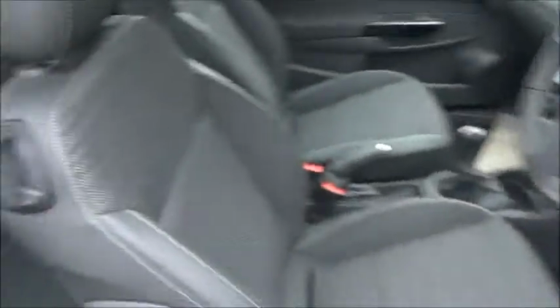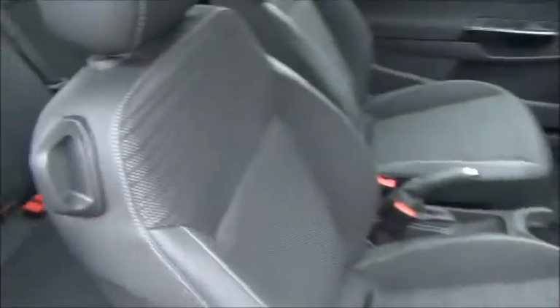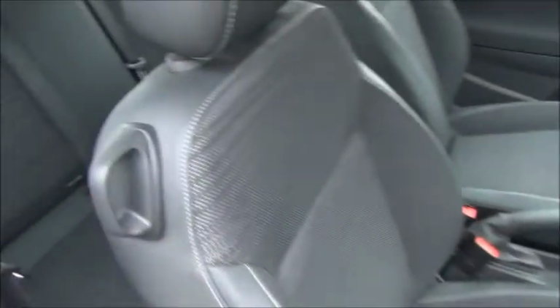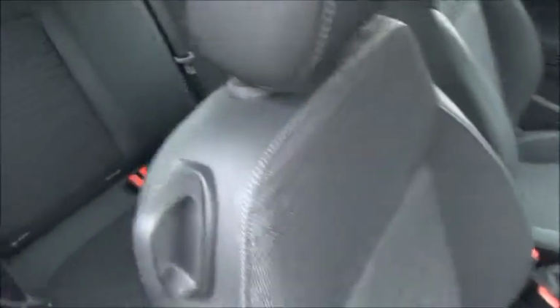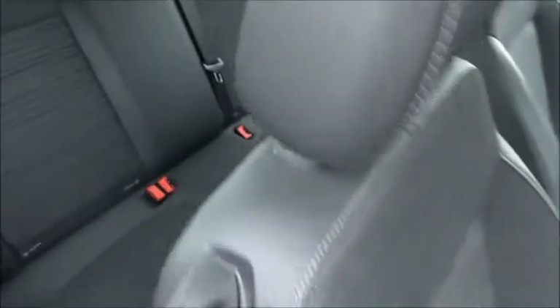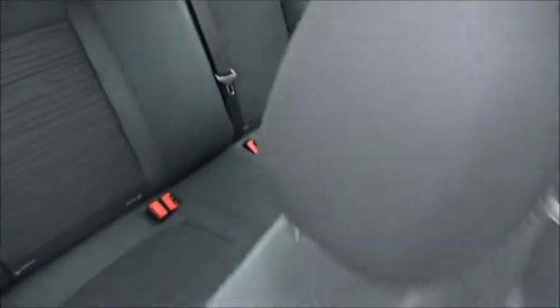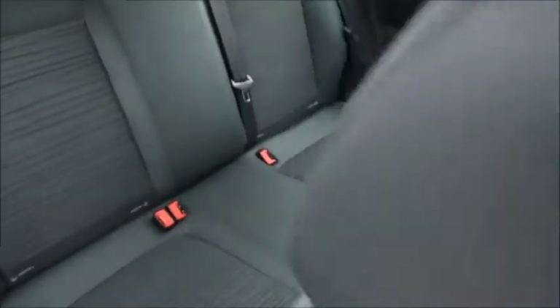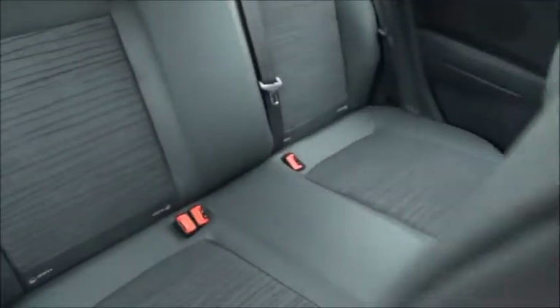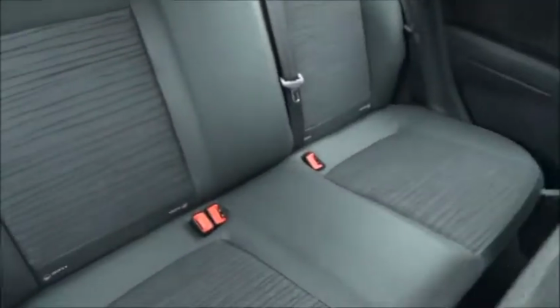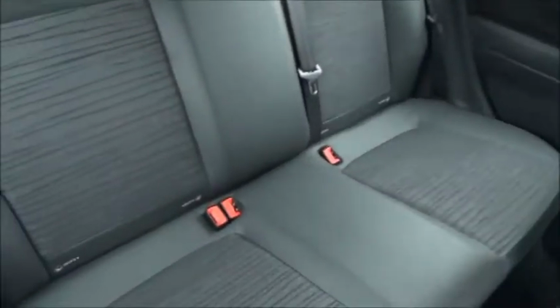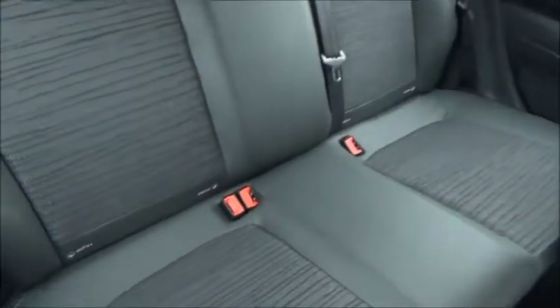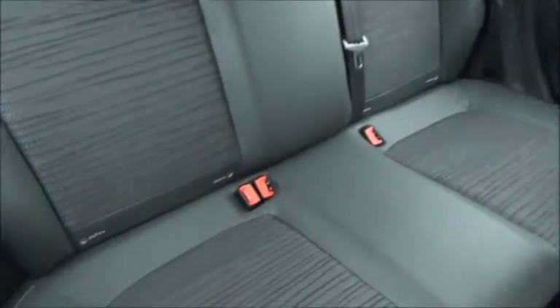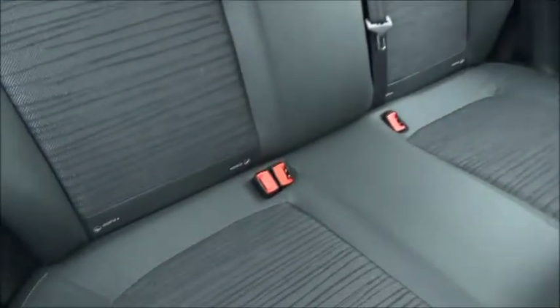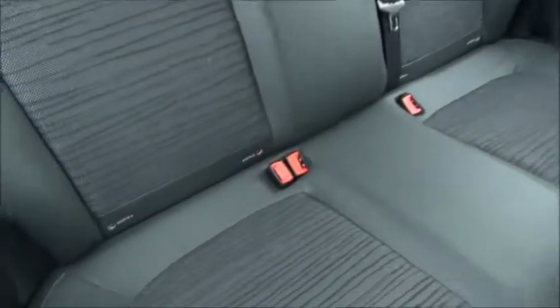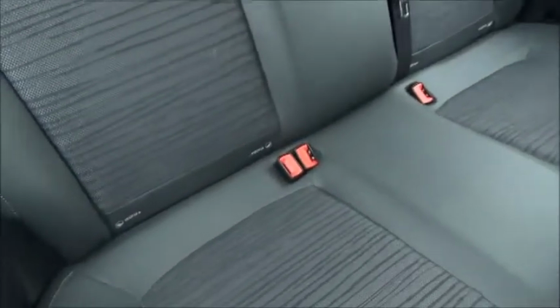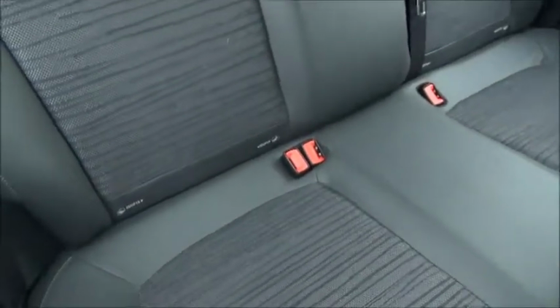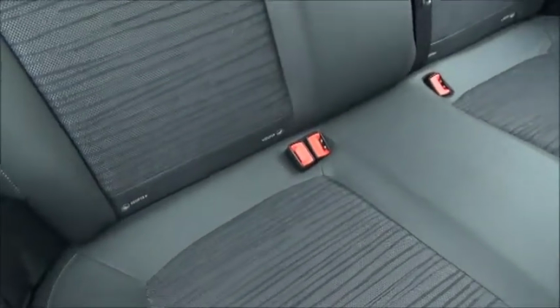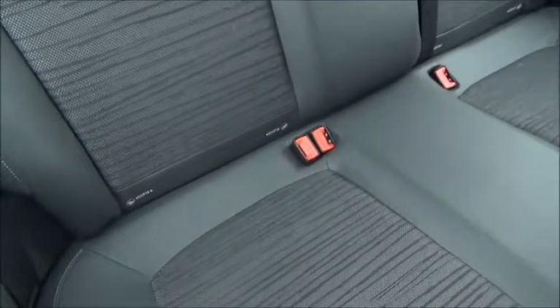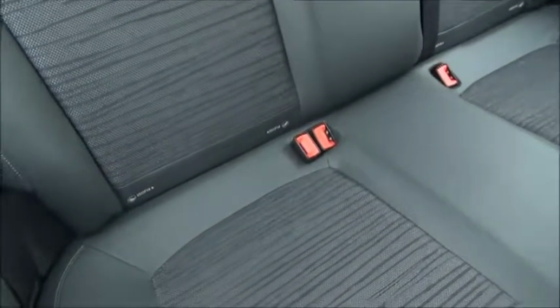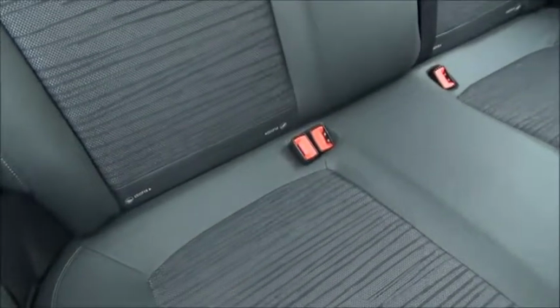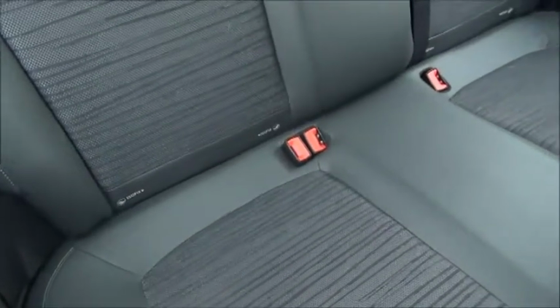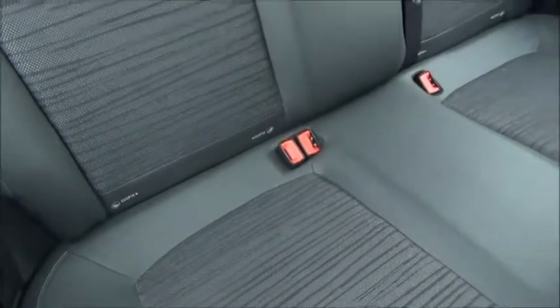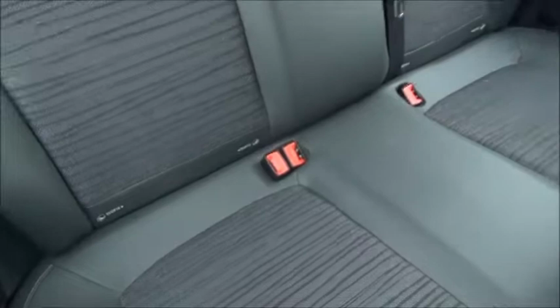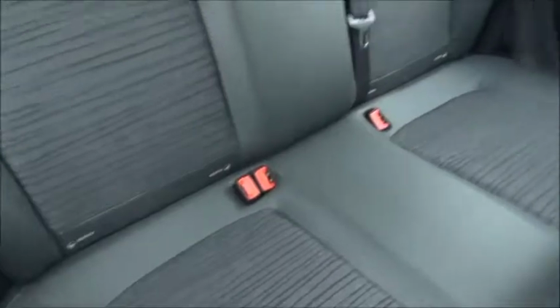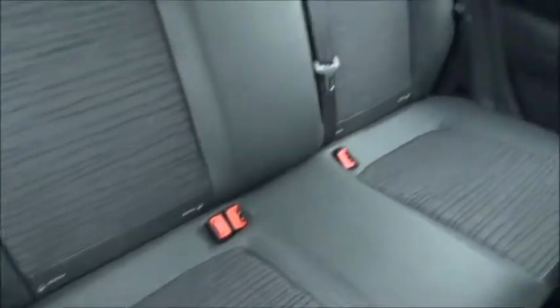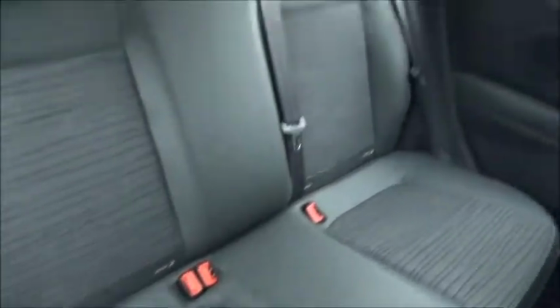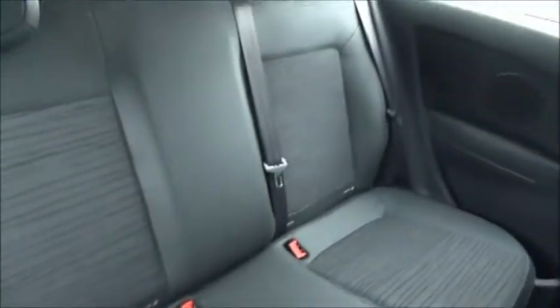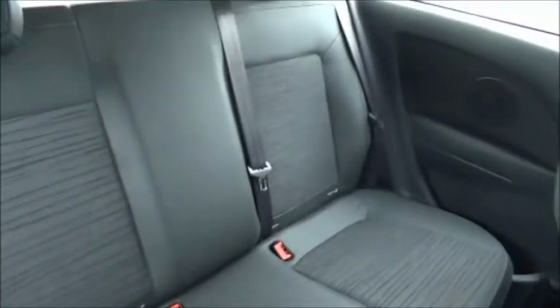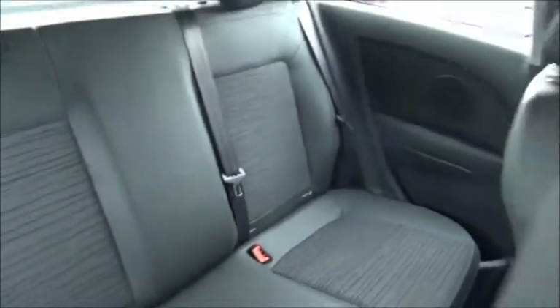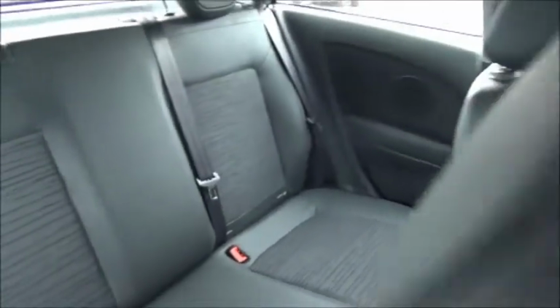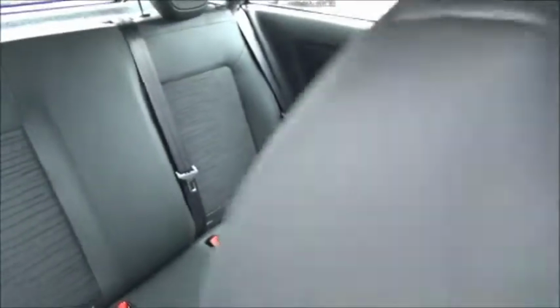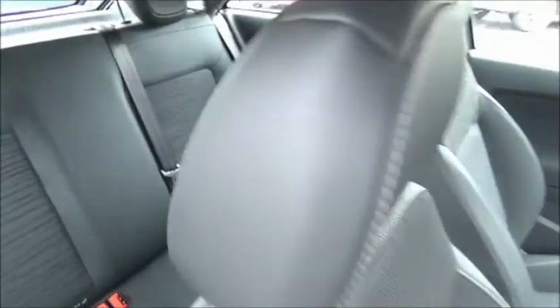Inside the rear of the car there are three three-point harness seat belts, and it also features the child friendly ISOFIX seating system.